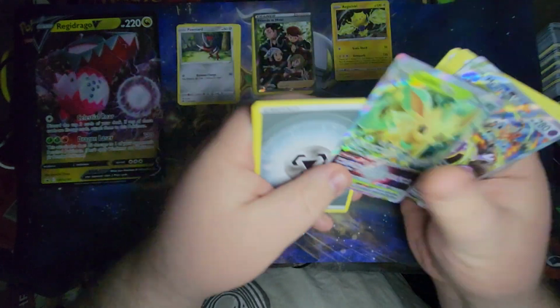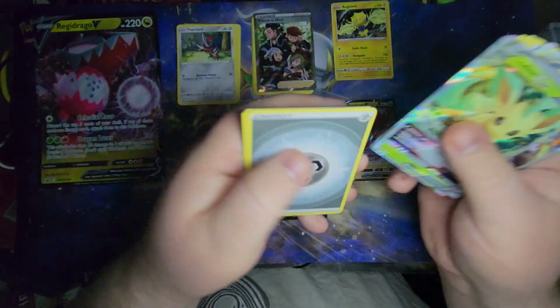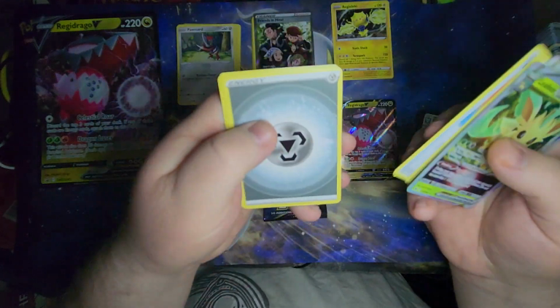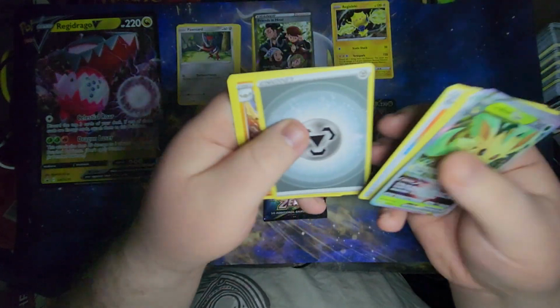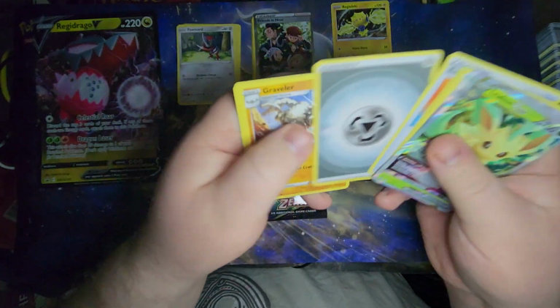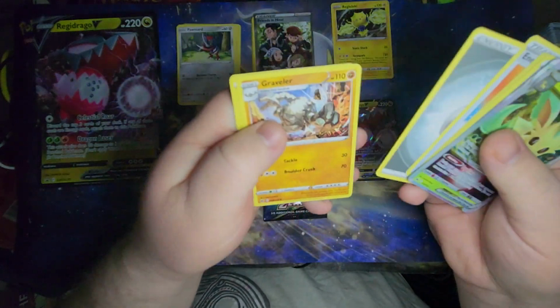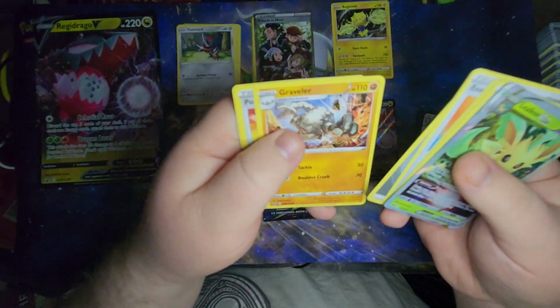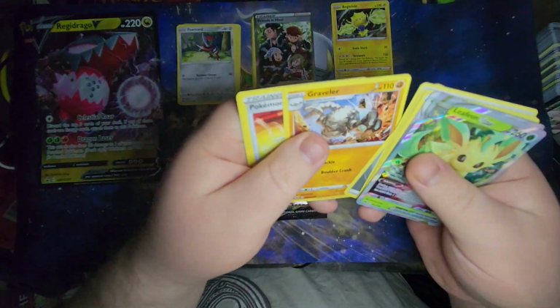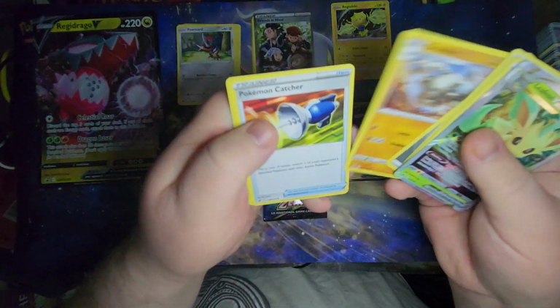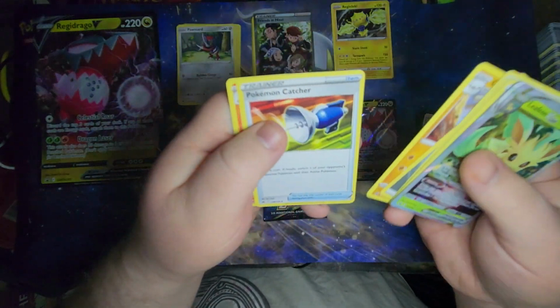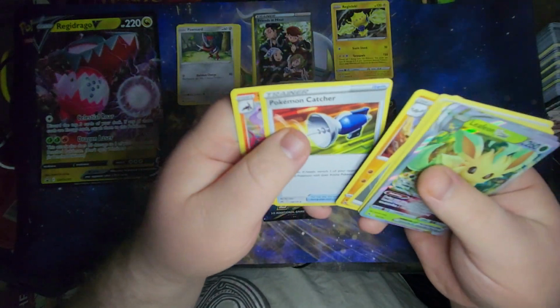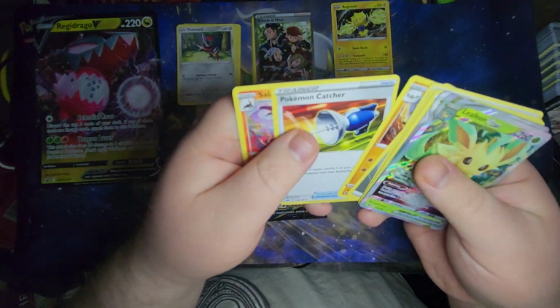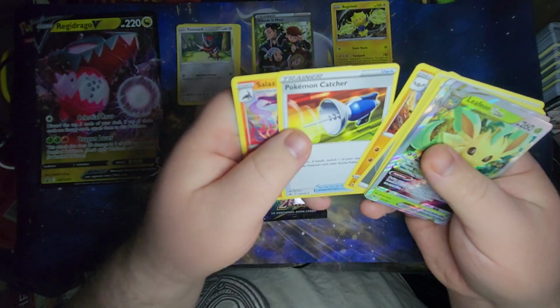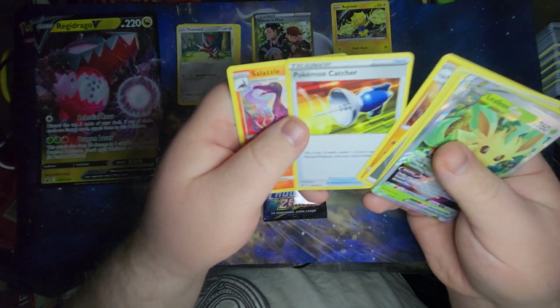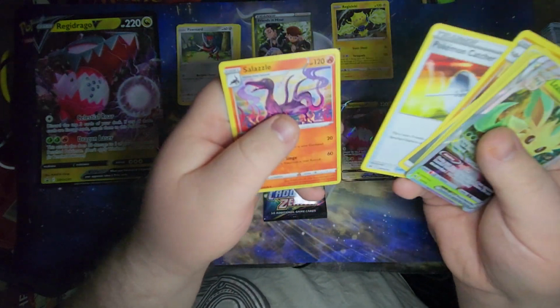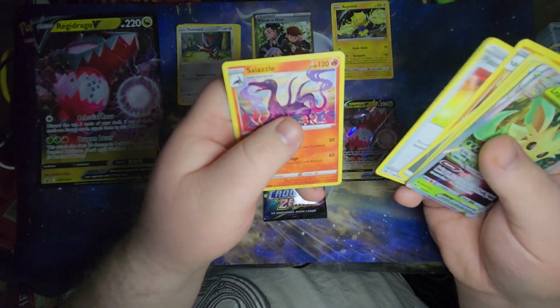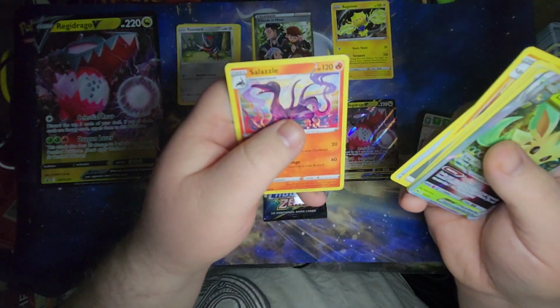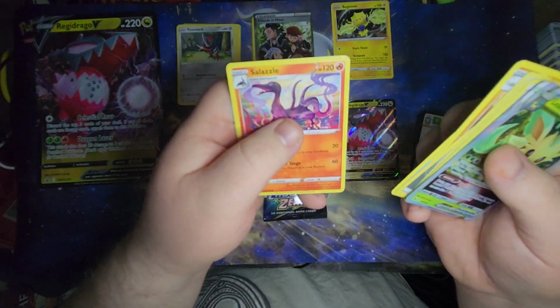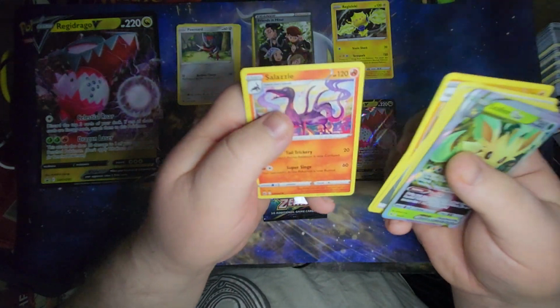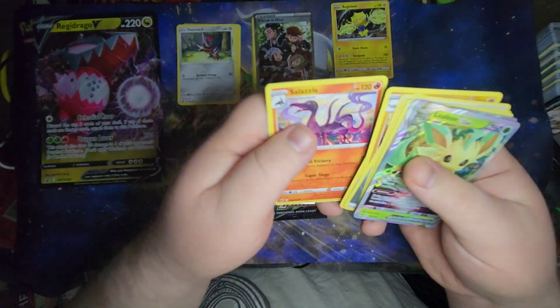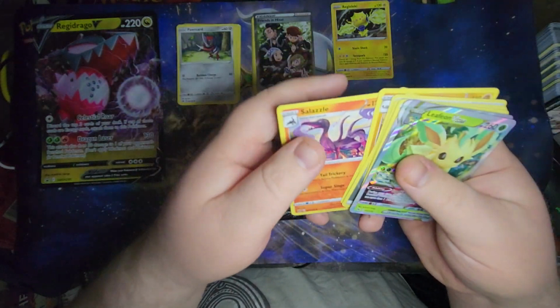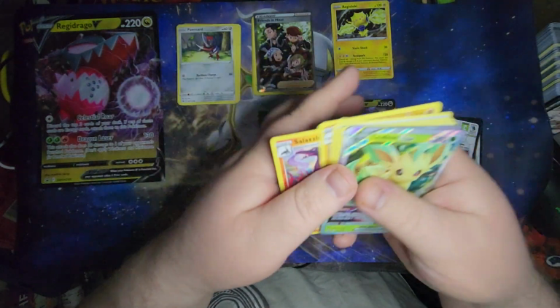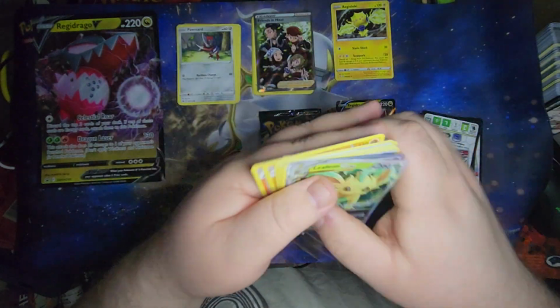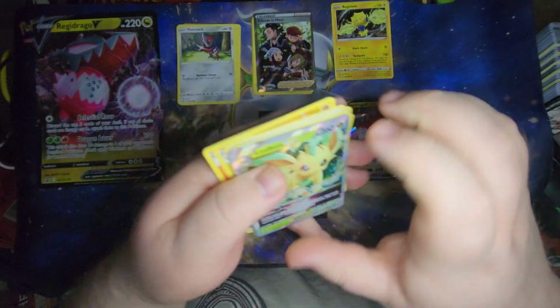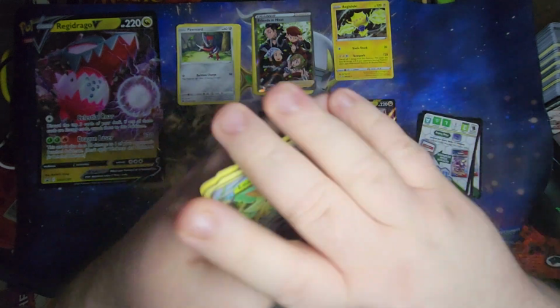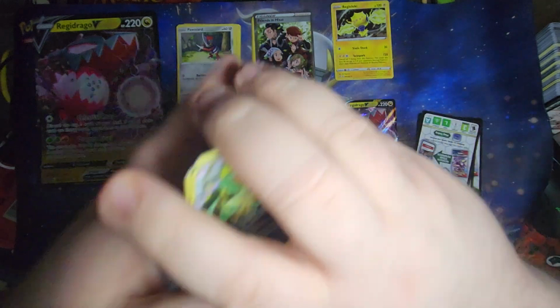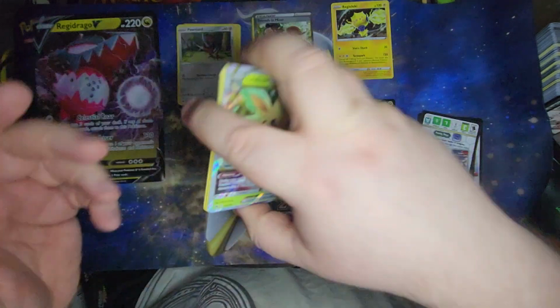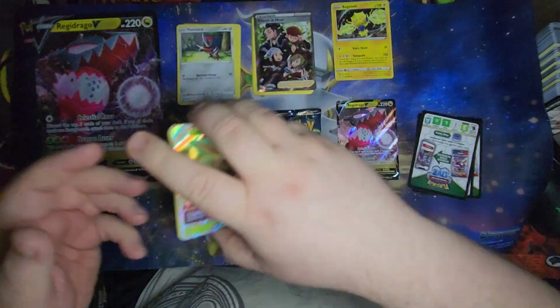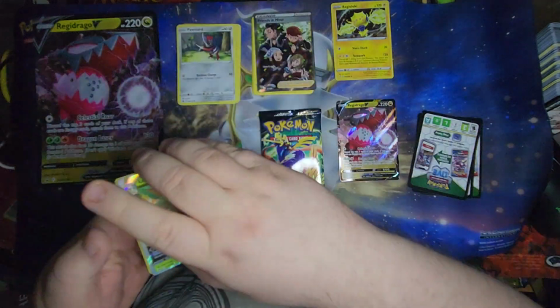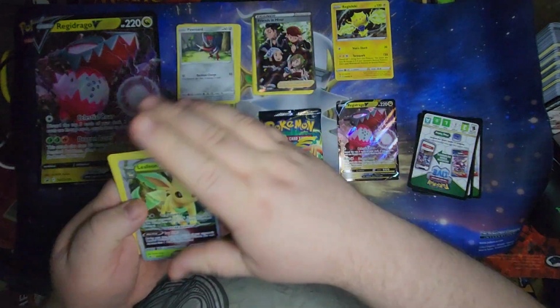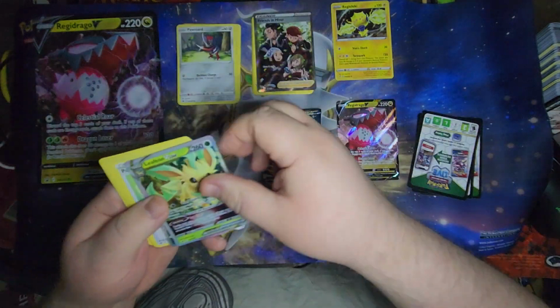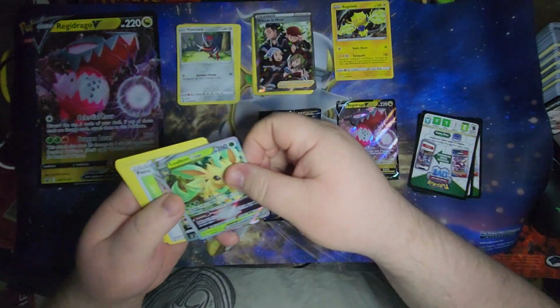Also from pack three: Energy, Graveler, Pokemon Catcher, and Salazal.